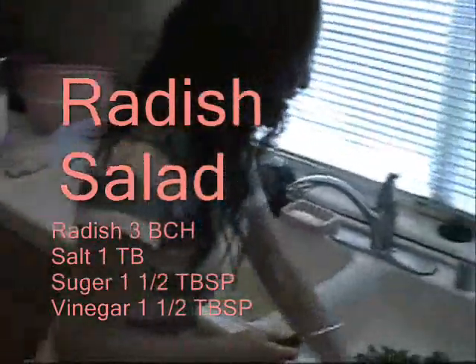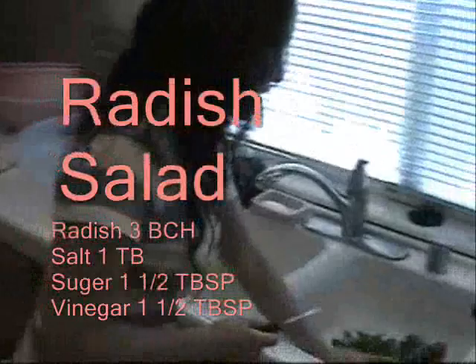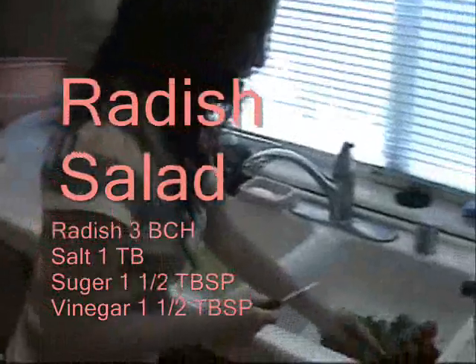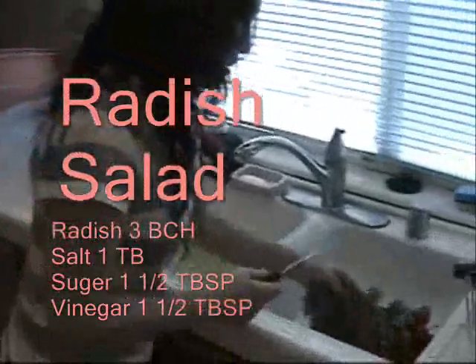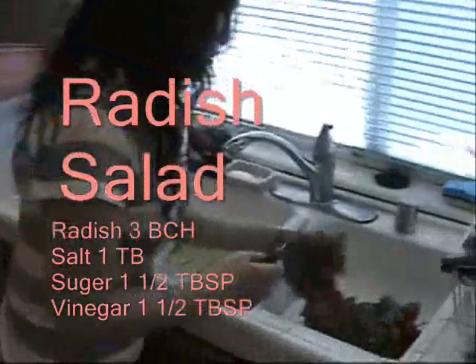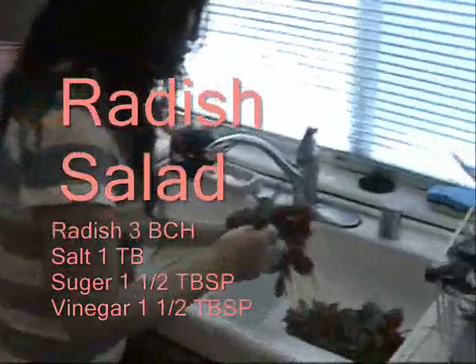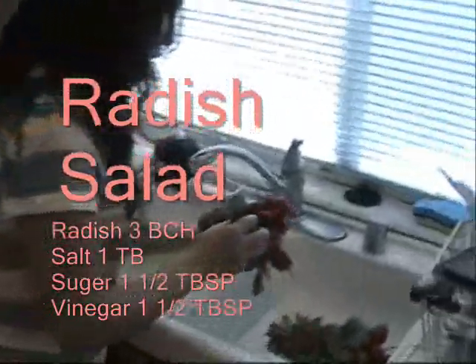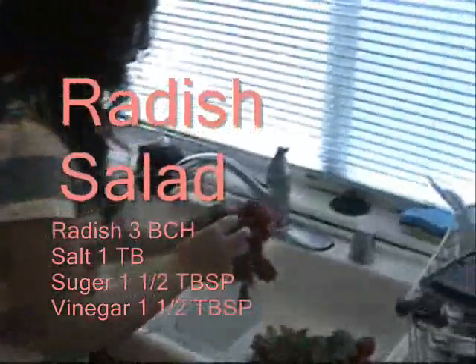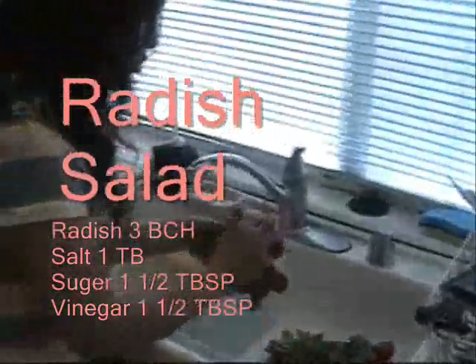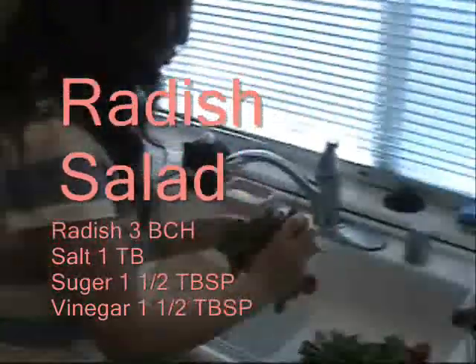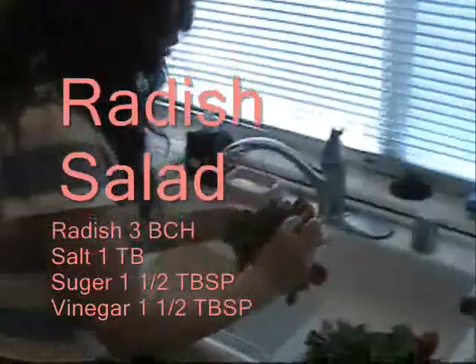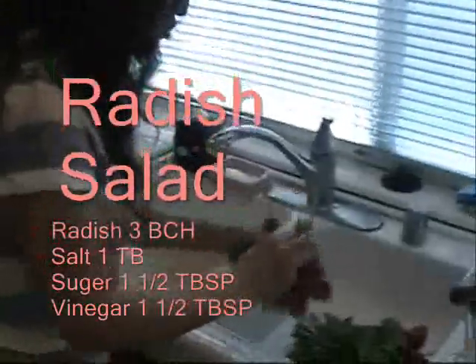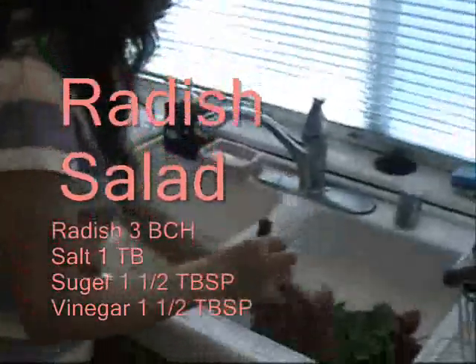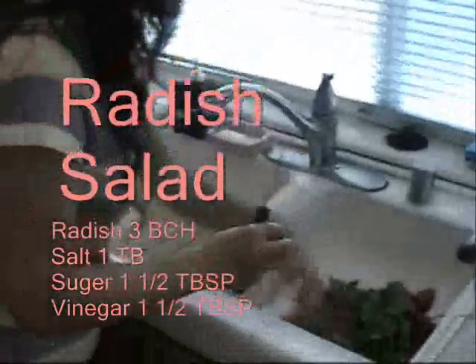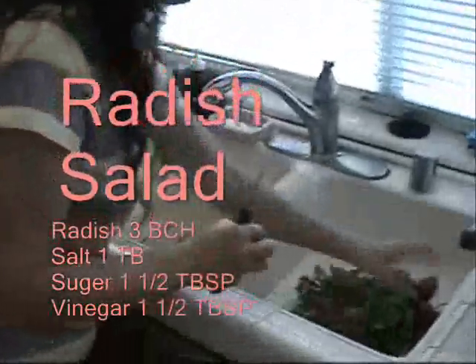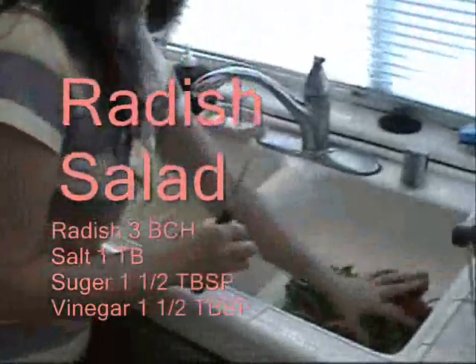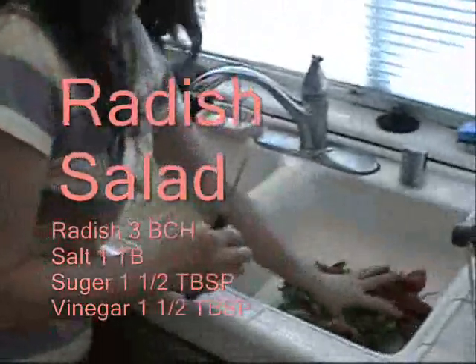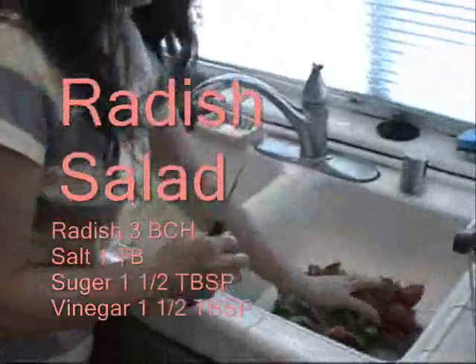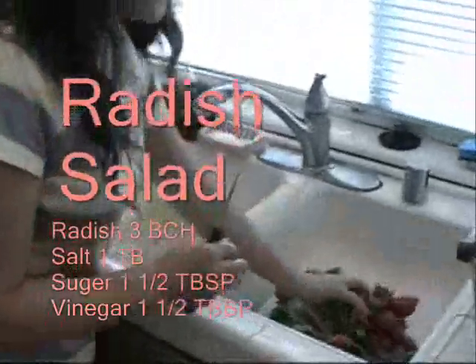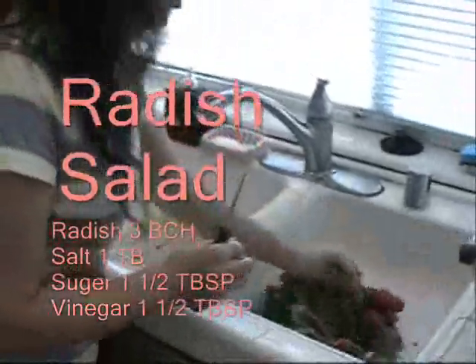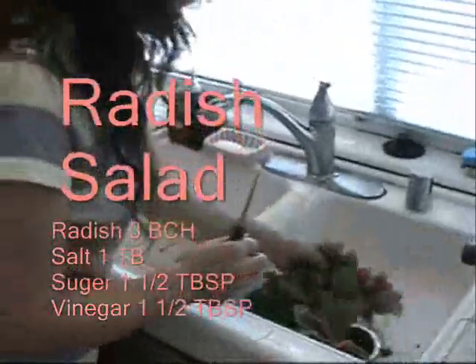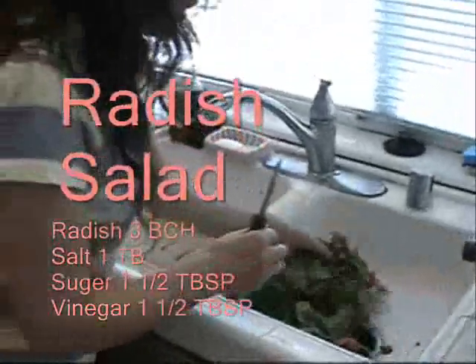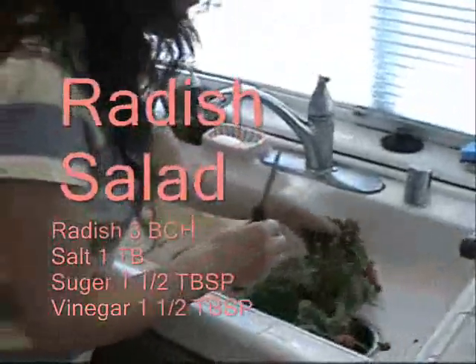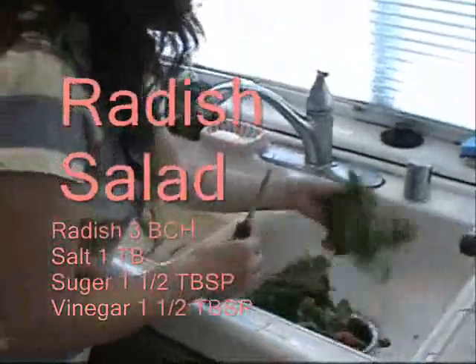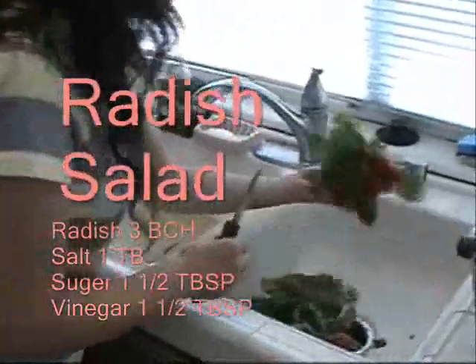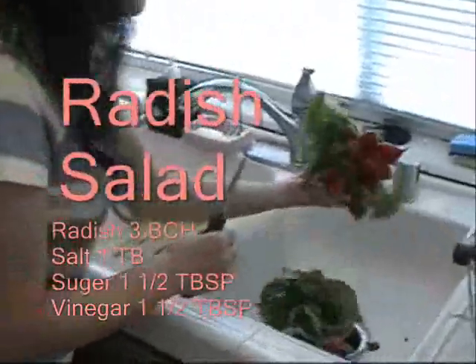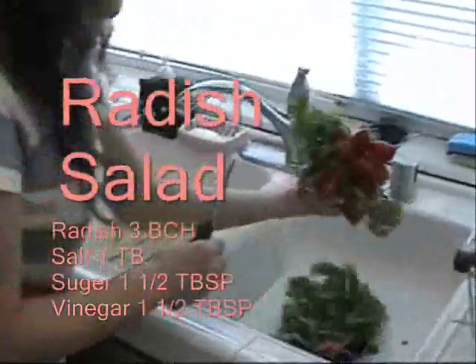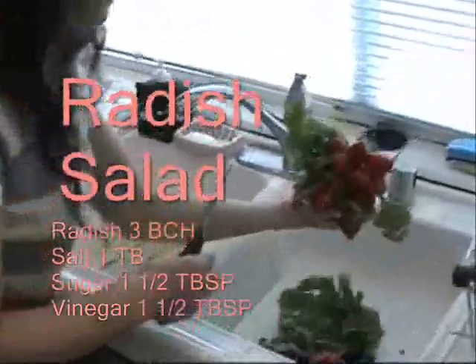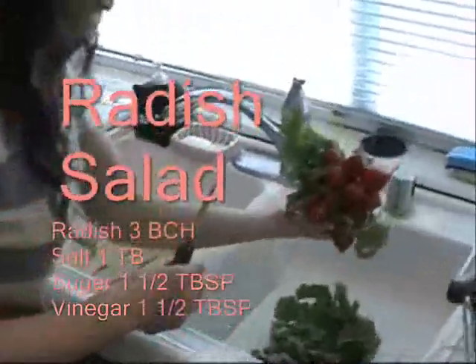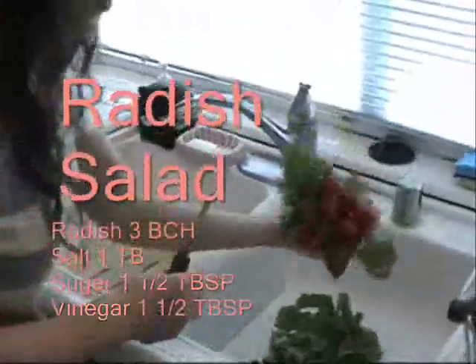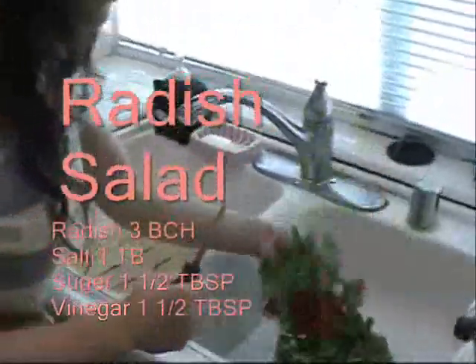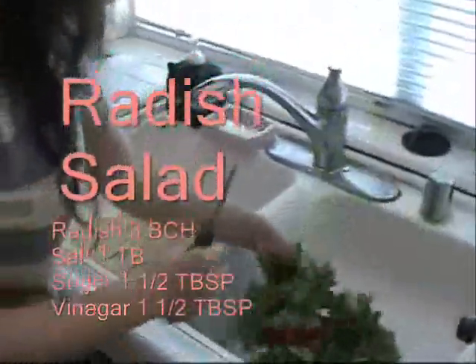I got these radishes, fresh radish from the farmer's market — got three bunches of them.